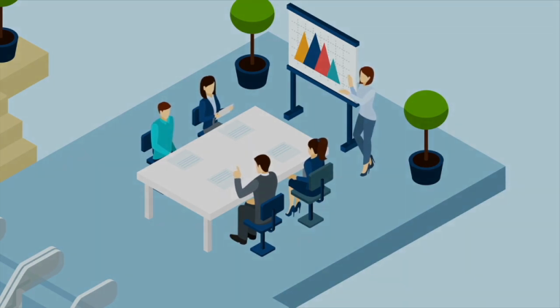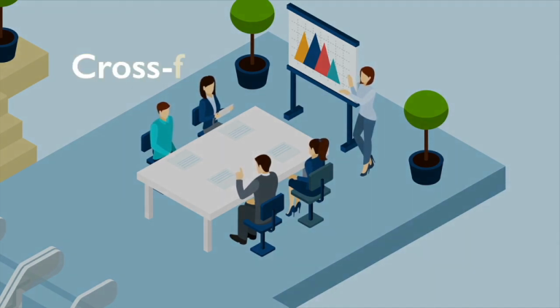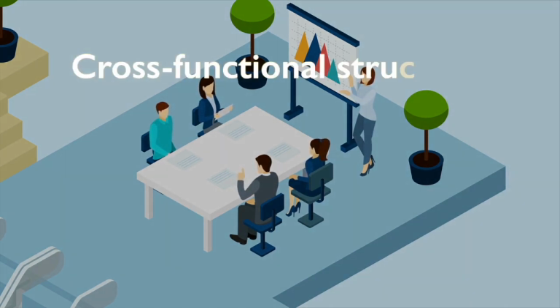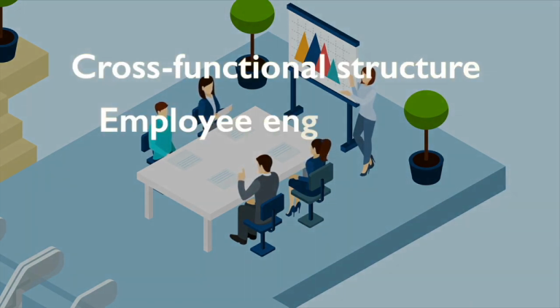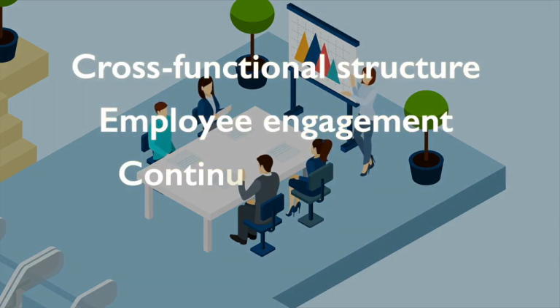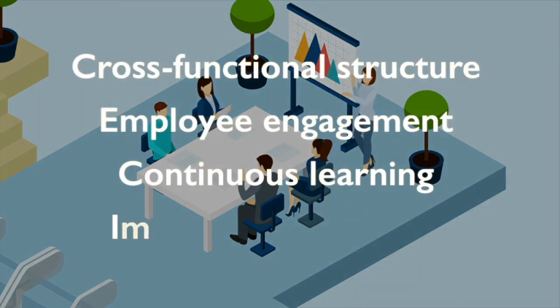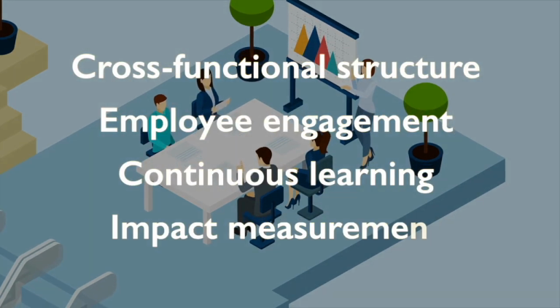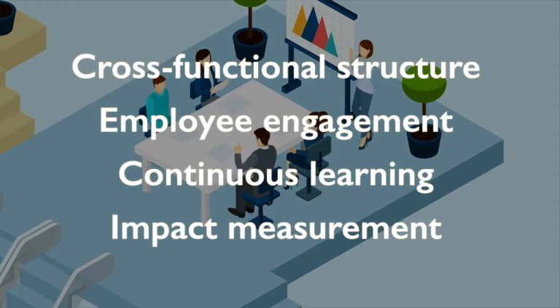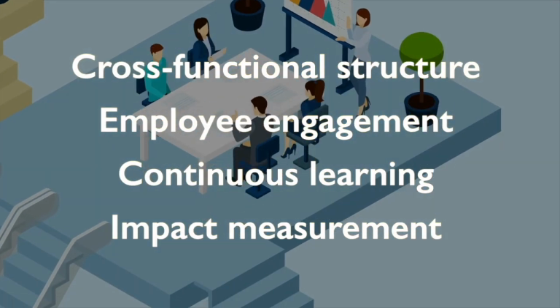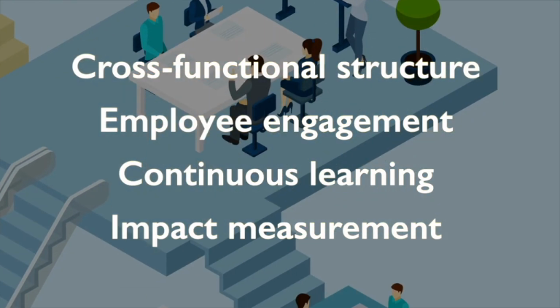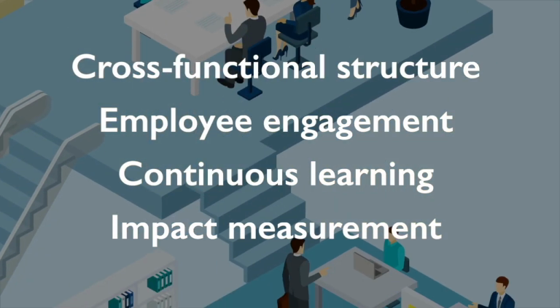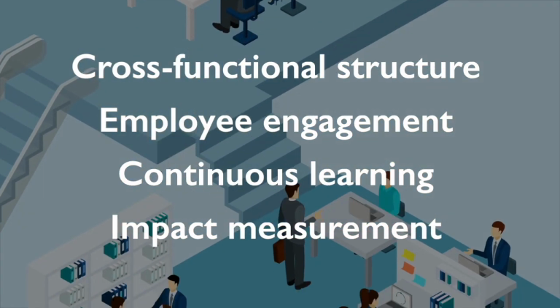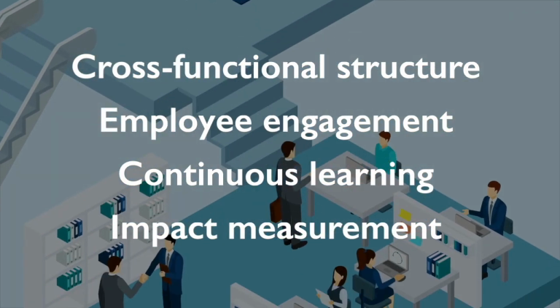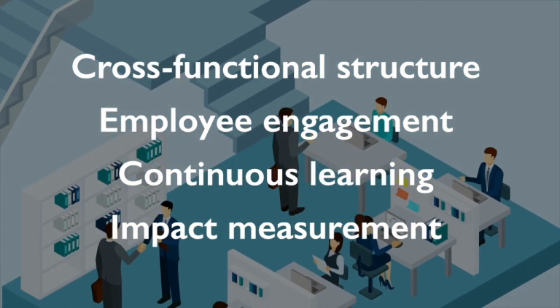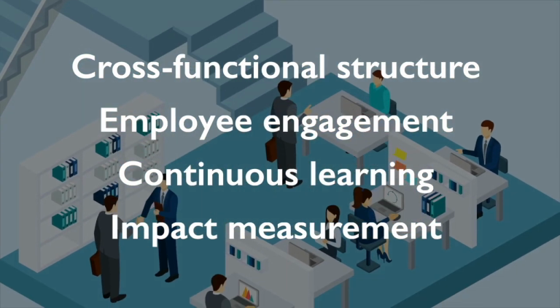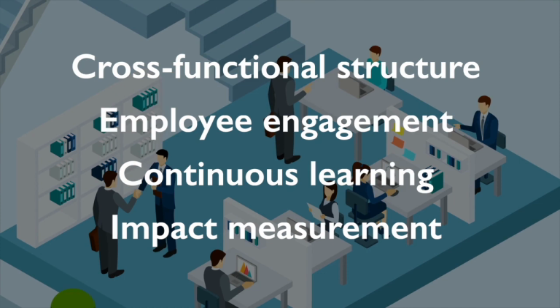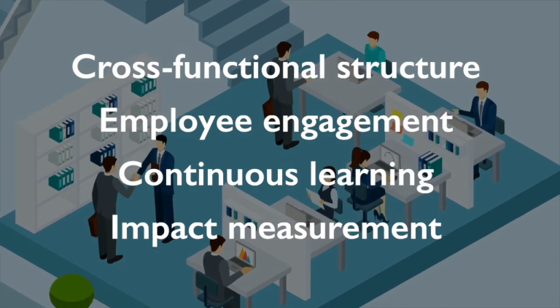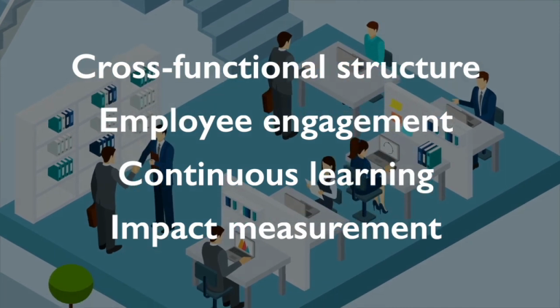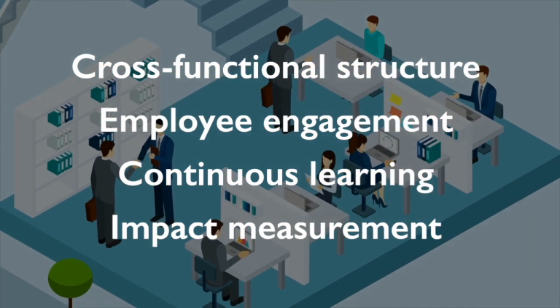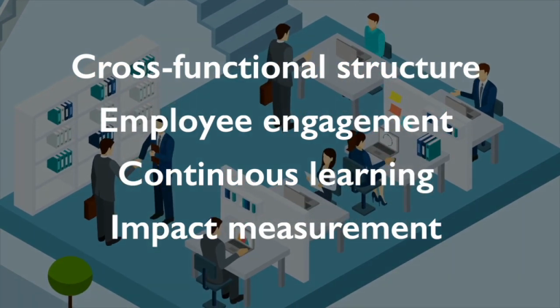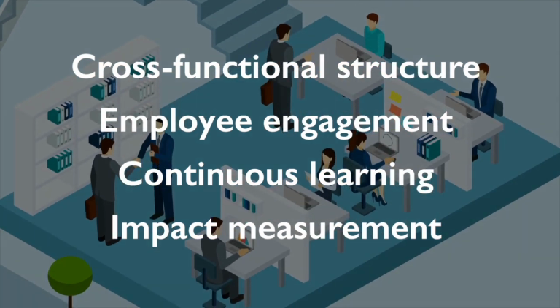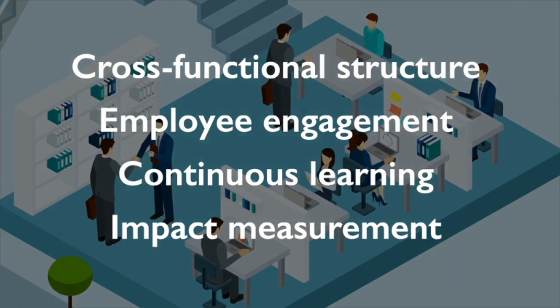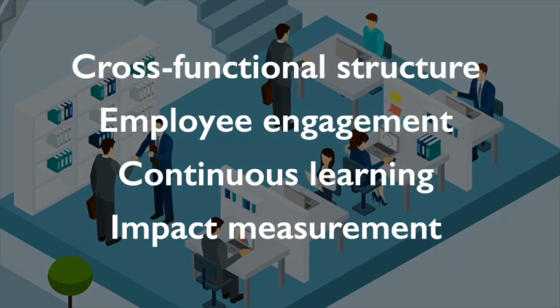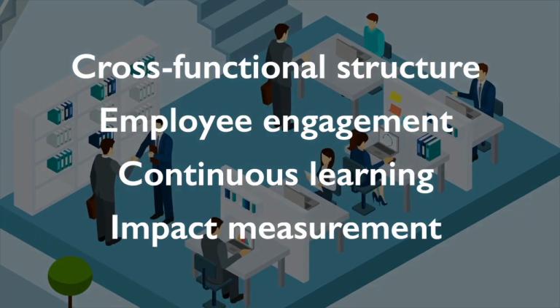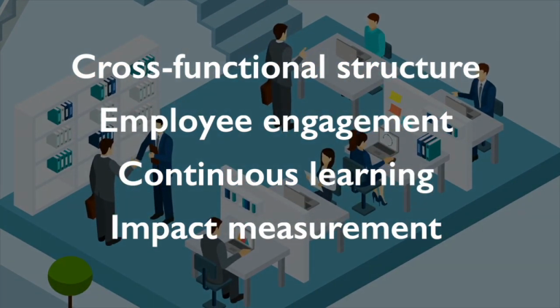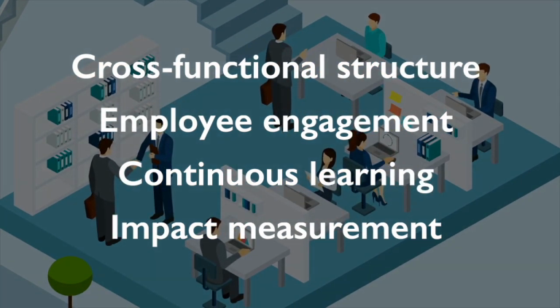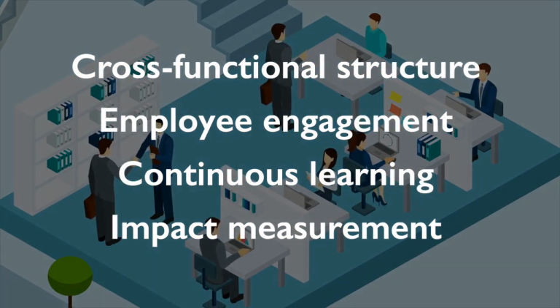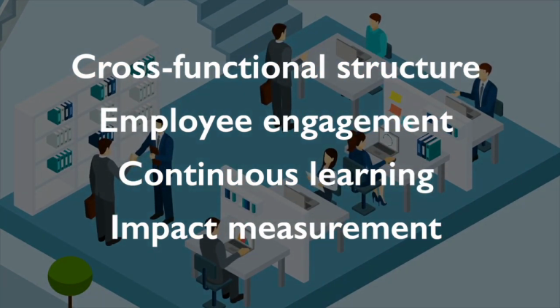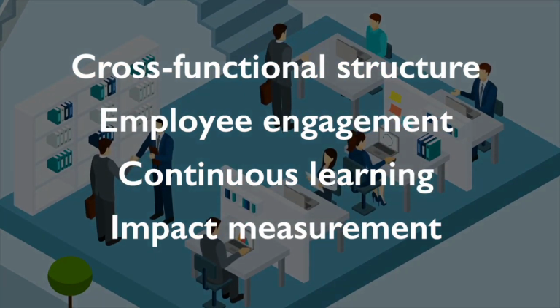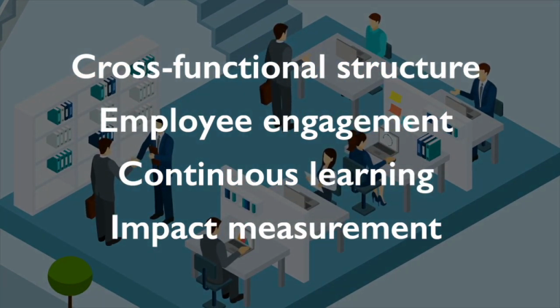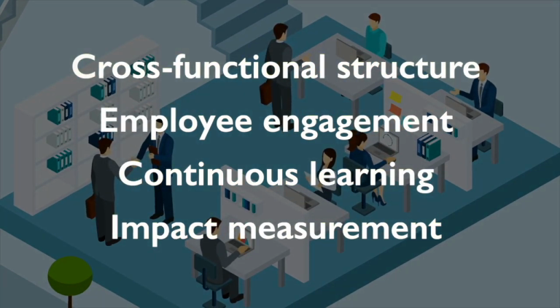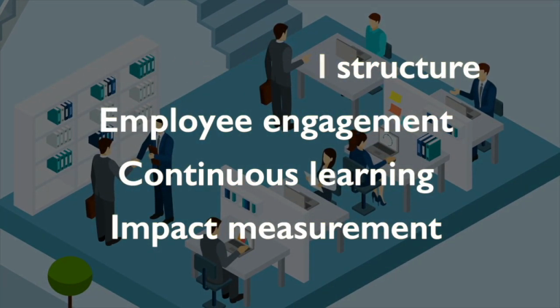By adopting the Lean Methodology, organizations can benefit from cross-functional structure, employee engagement, continuous learning, and impact measurement.